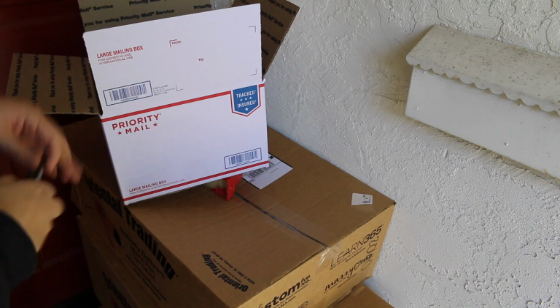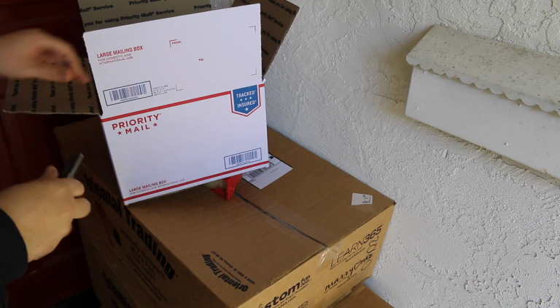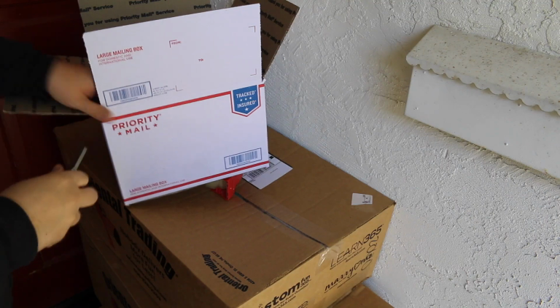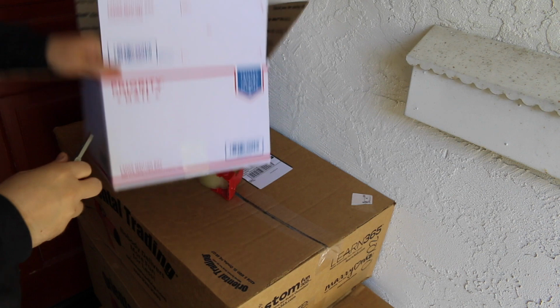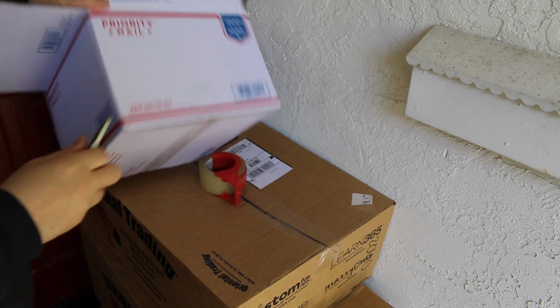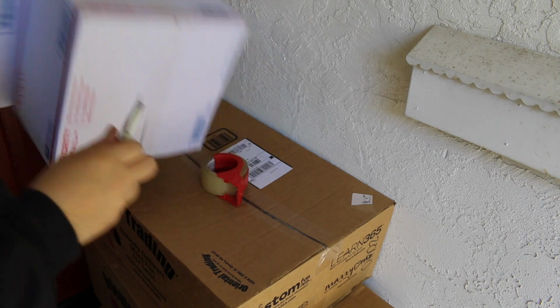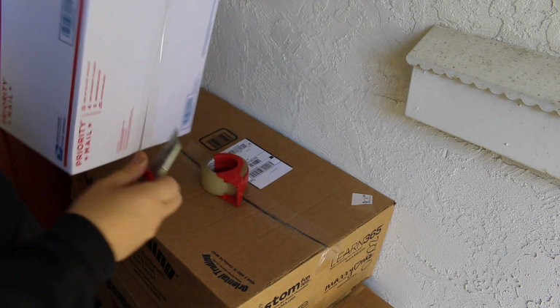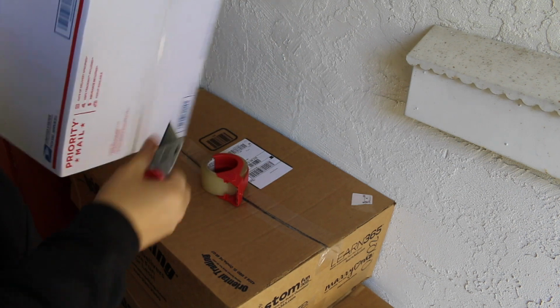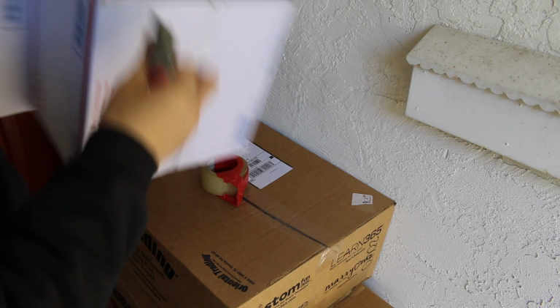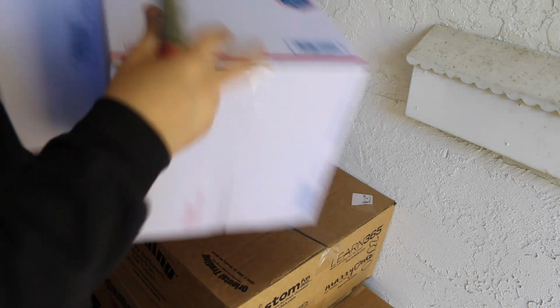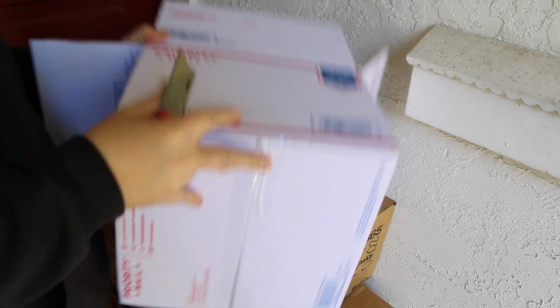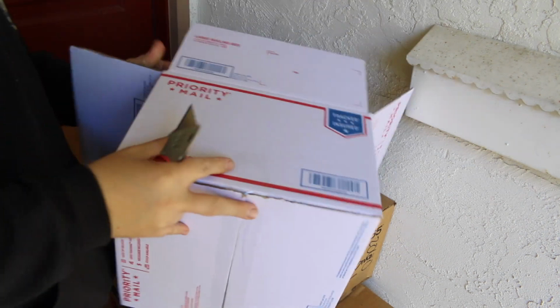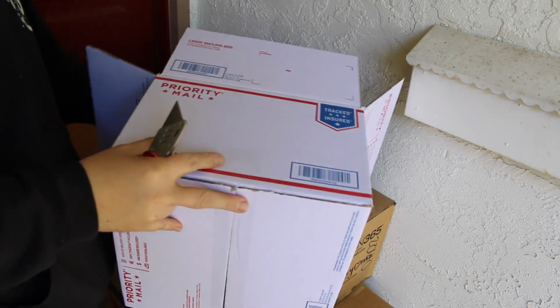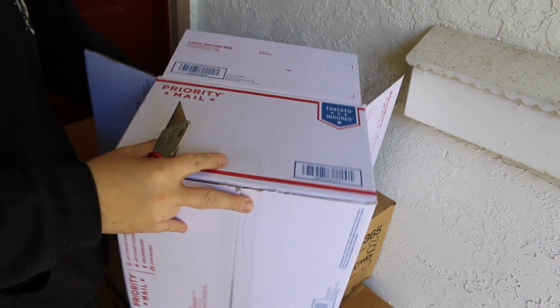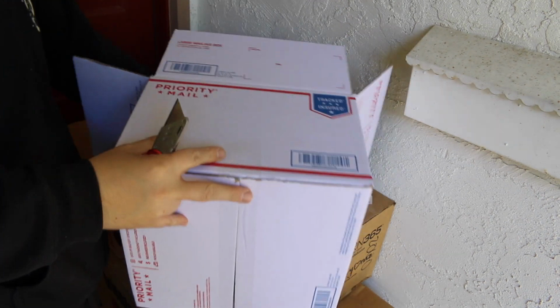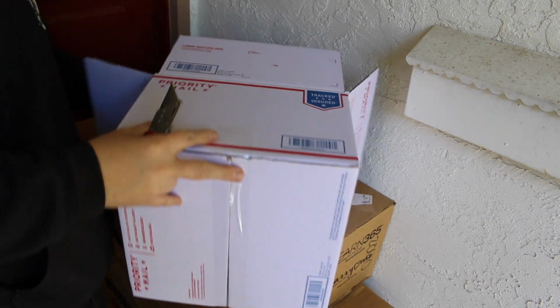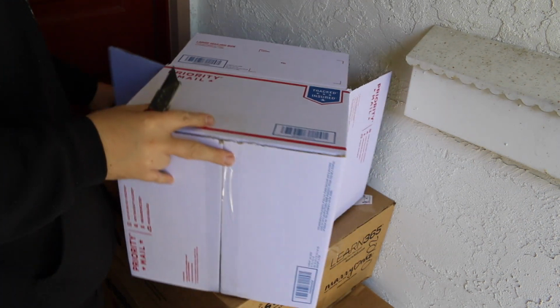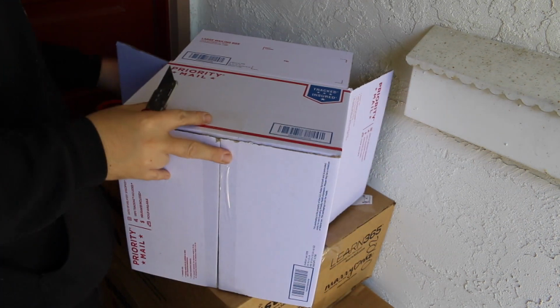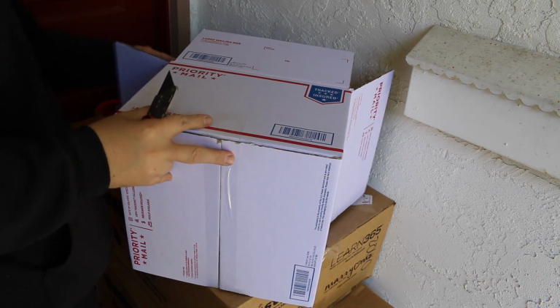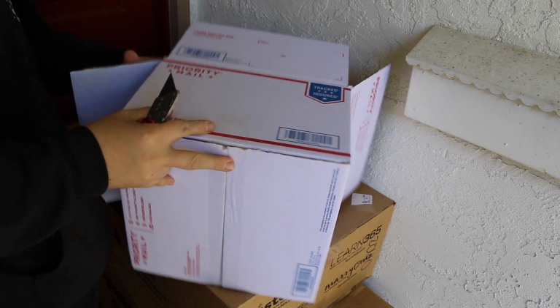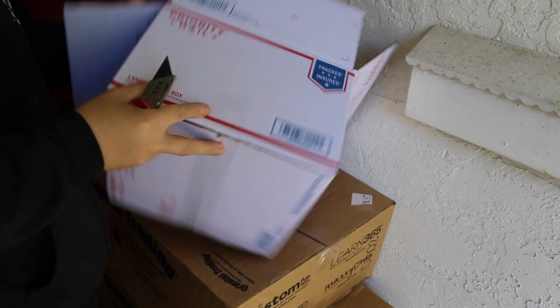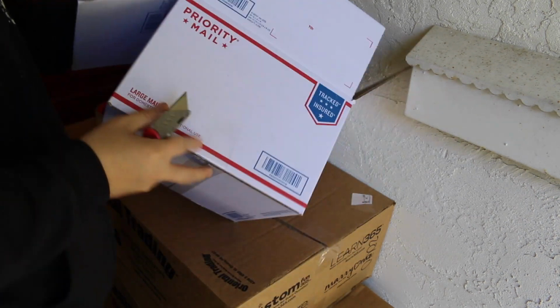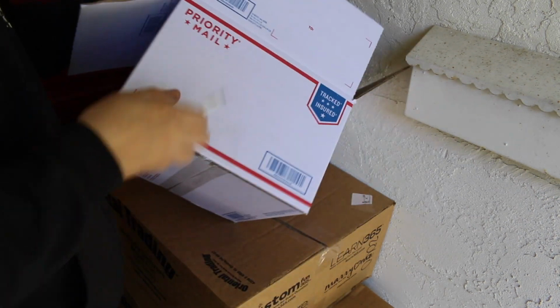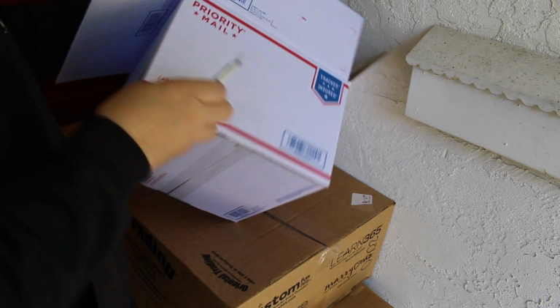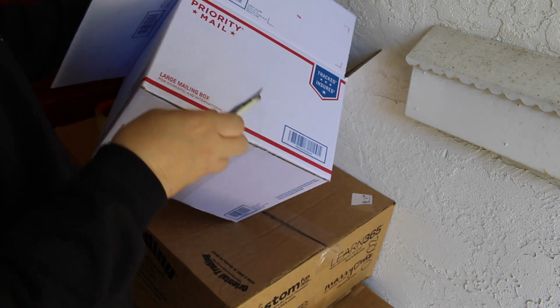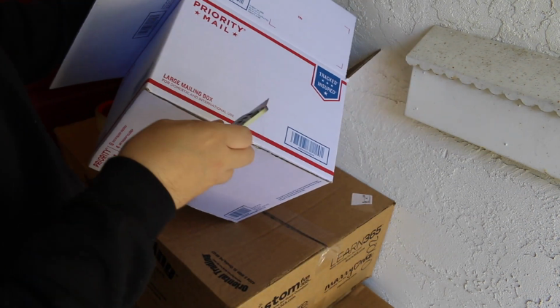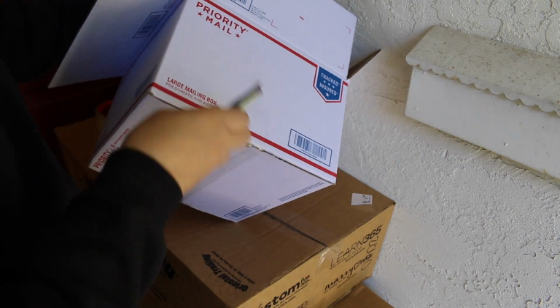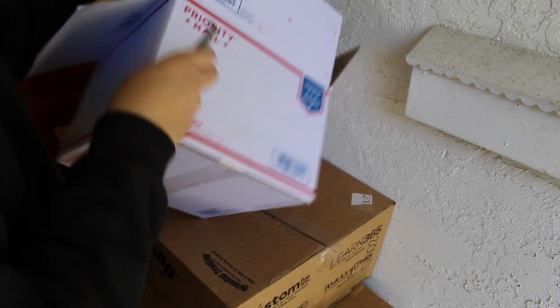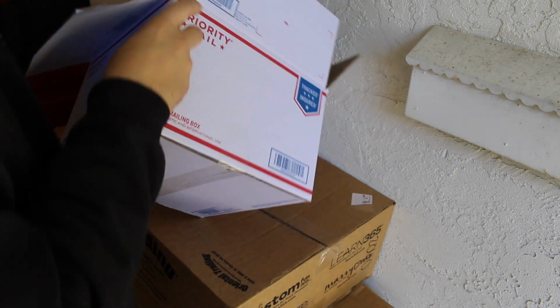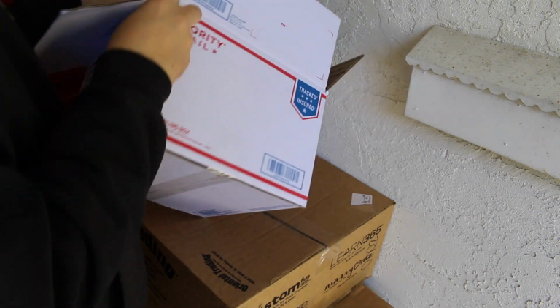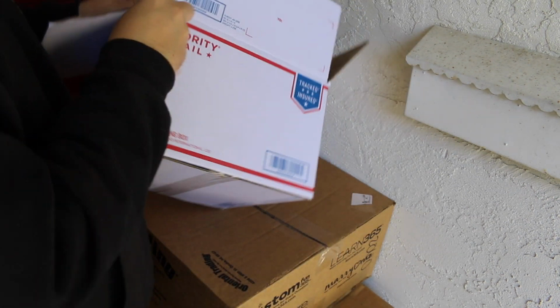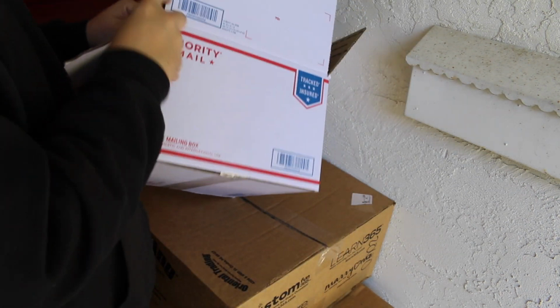We're going to join the boxes by doing this. We're going to cut here.